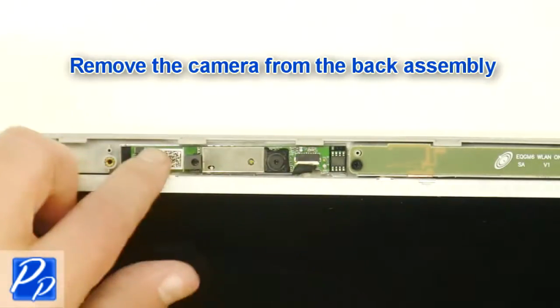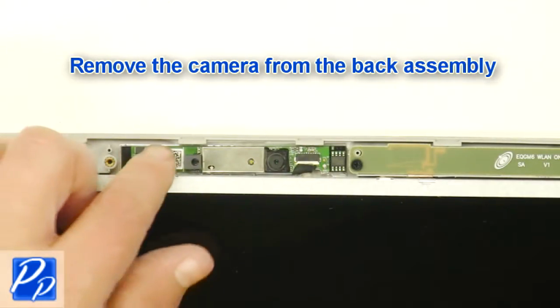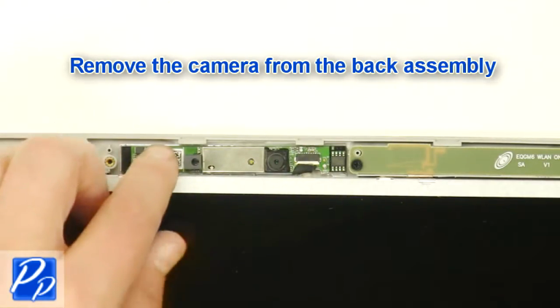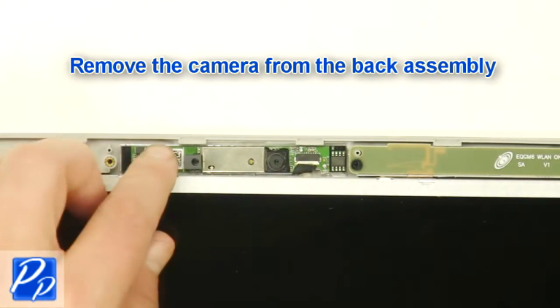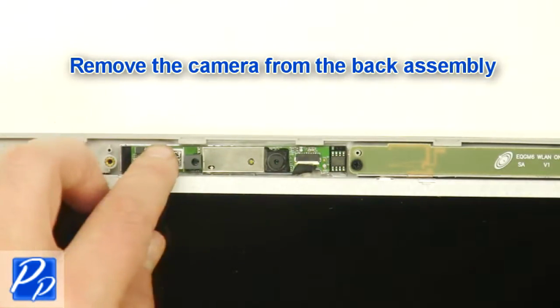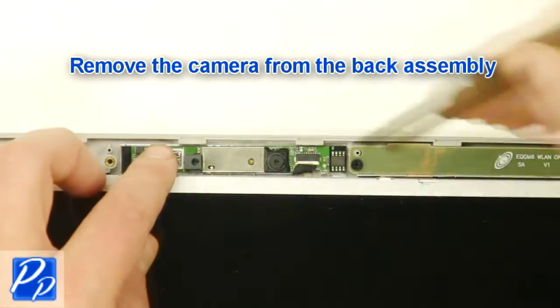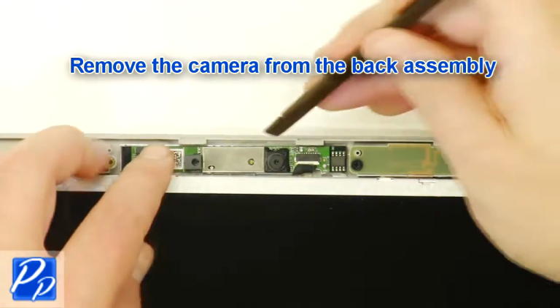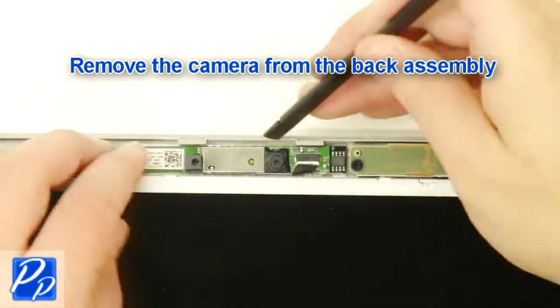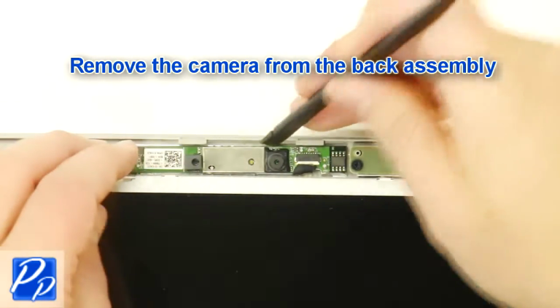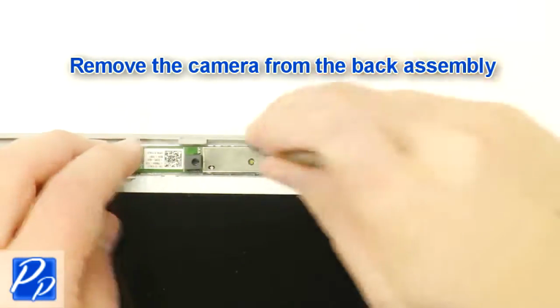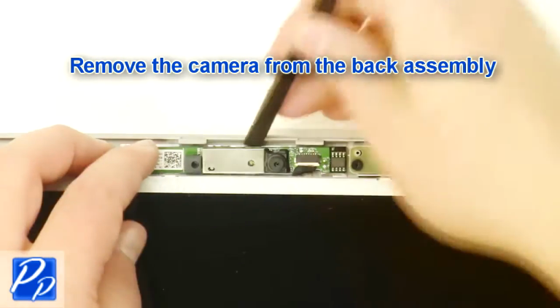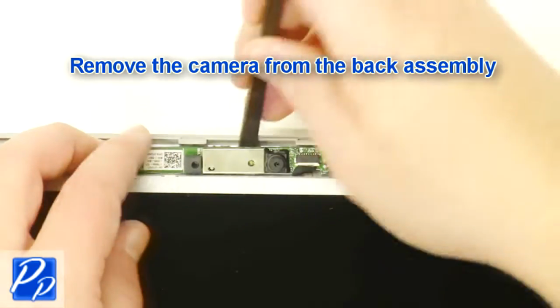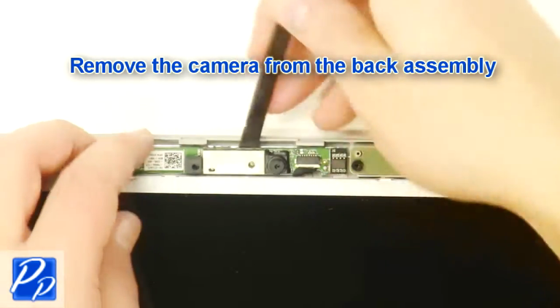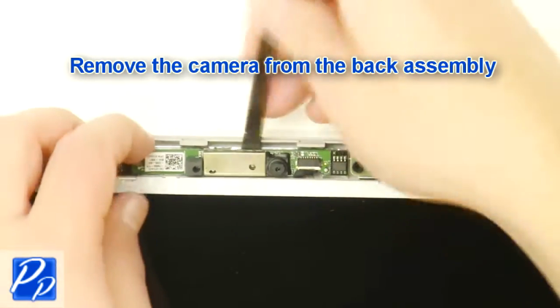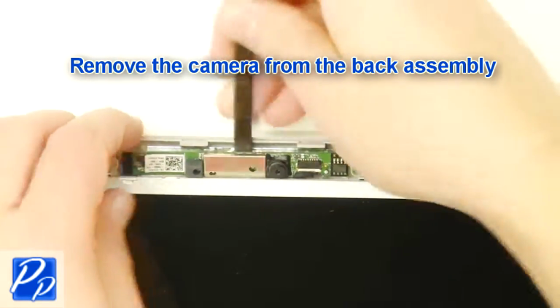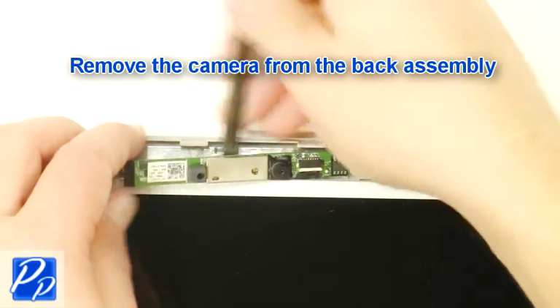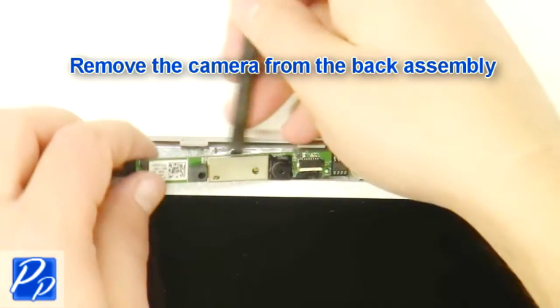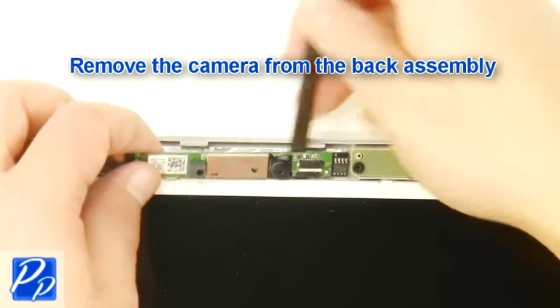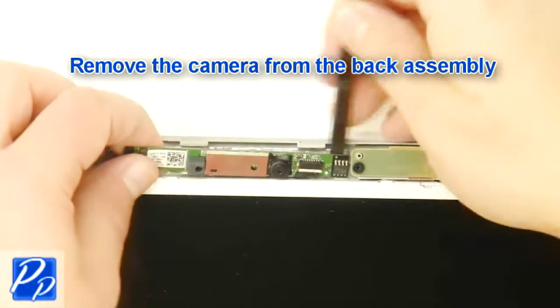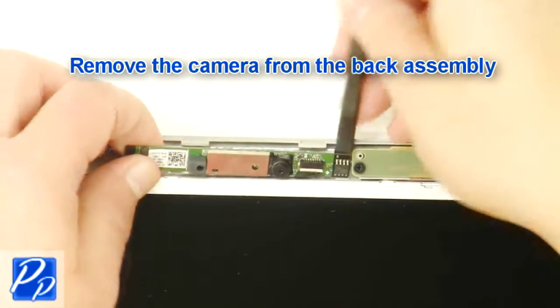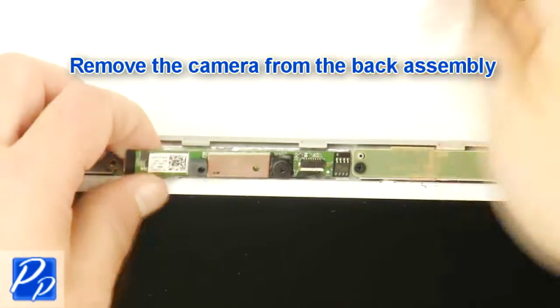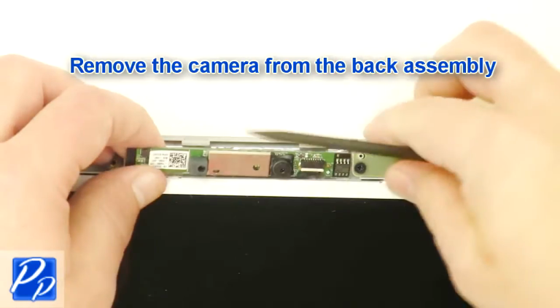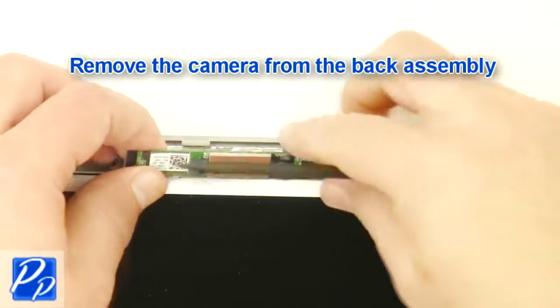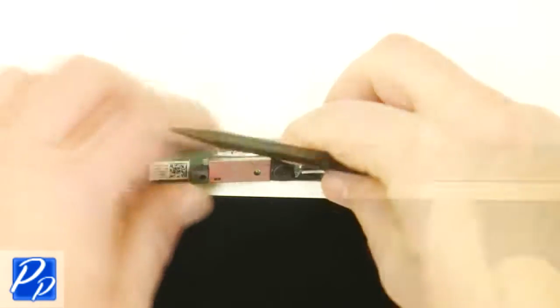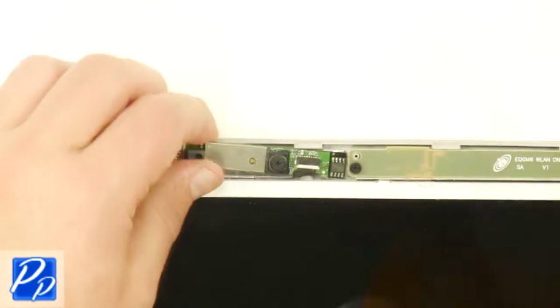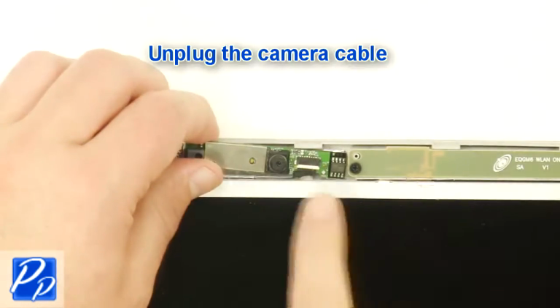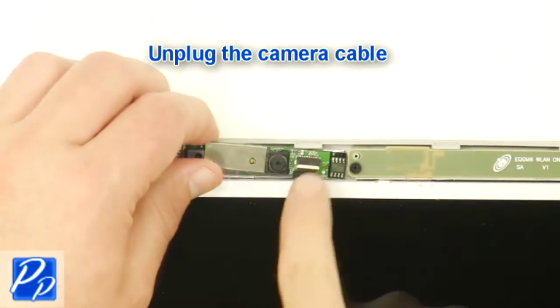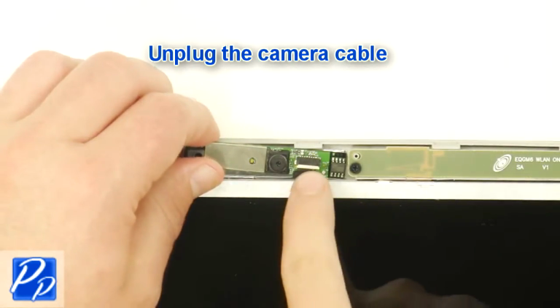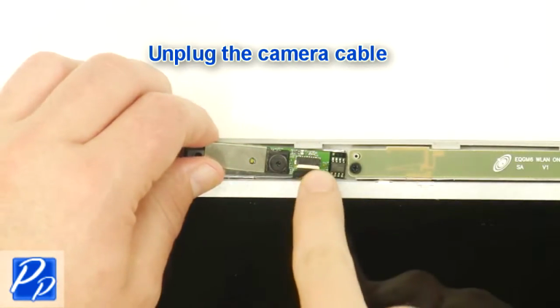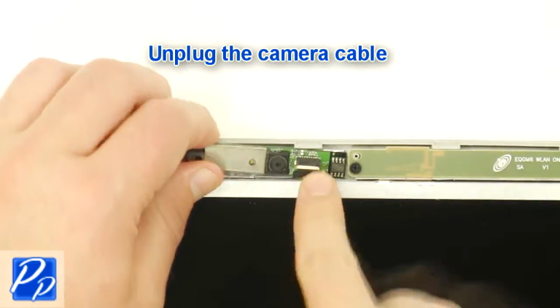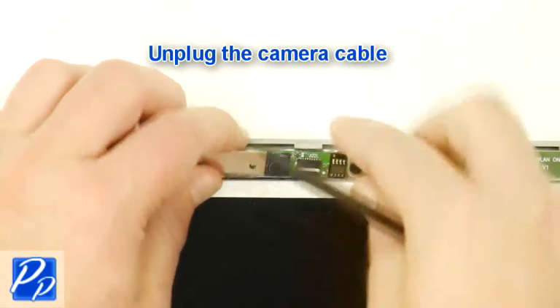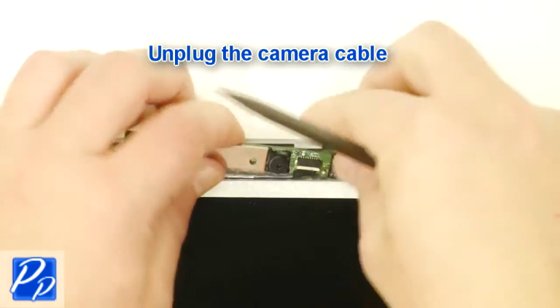Remove the camera from the back assembly. Unplug the camera cable.